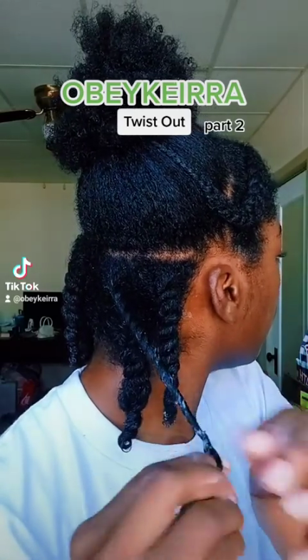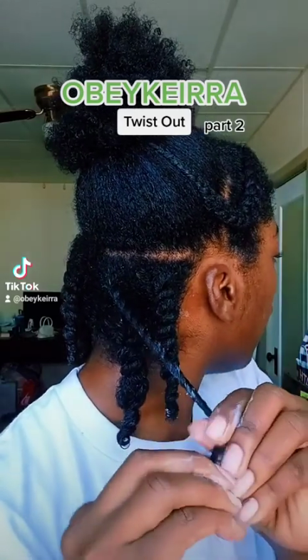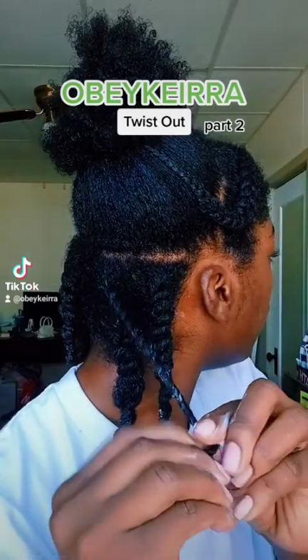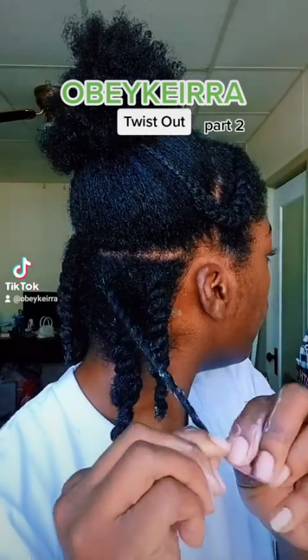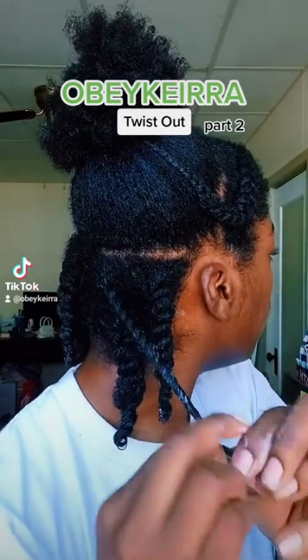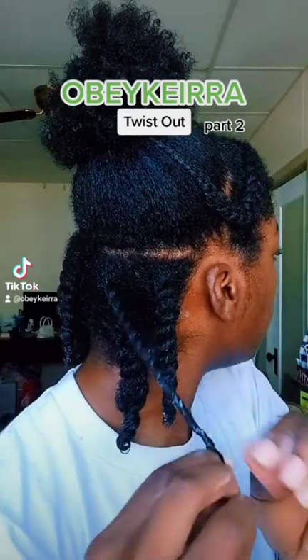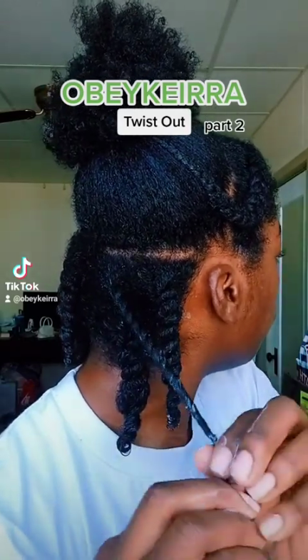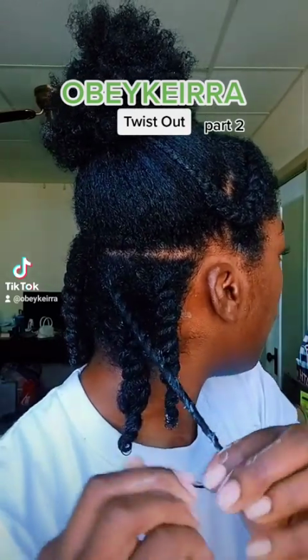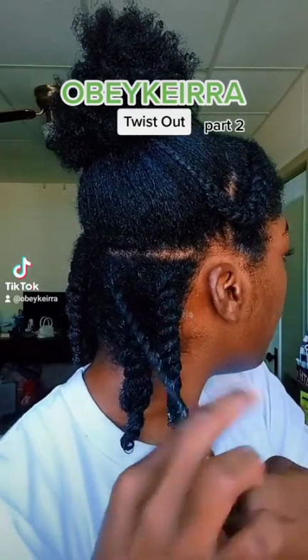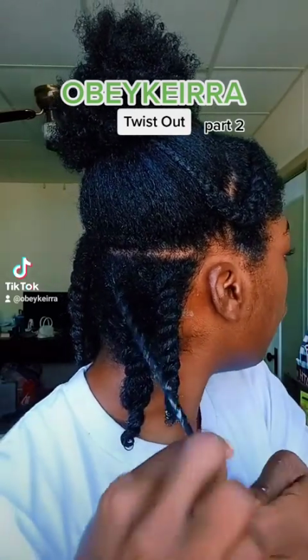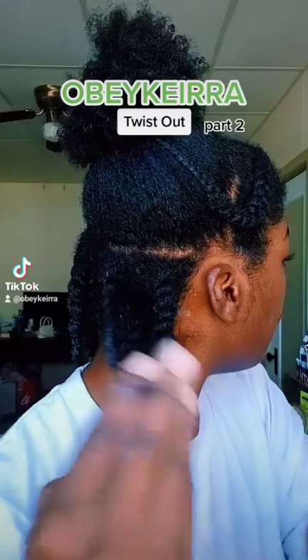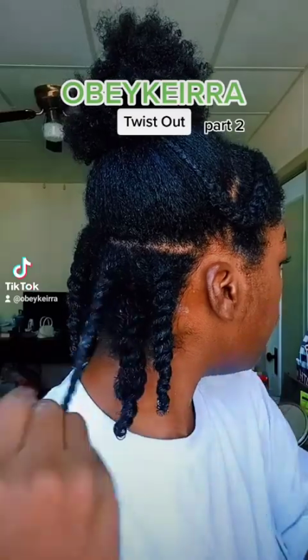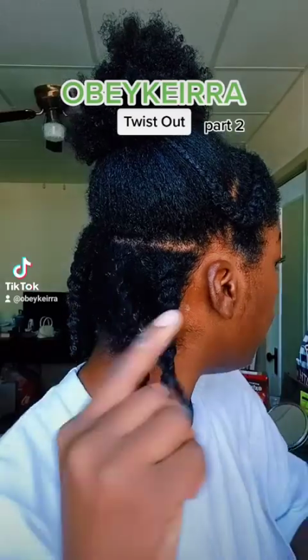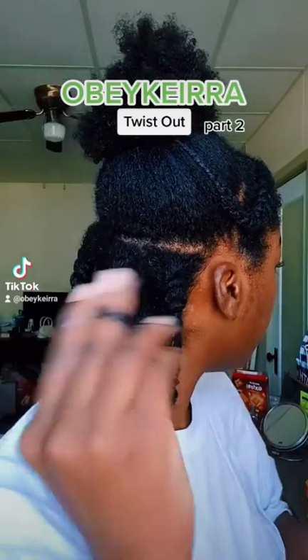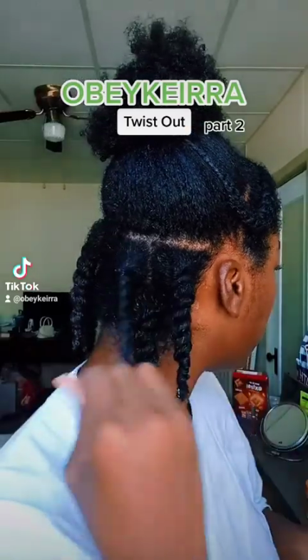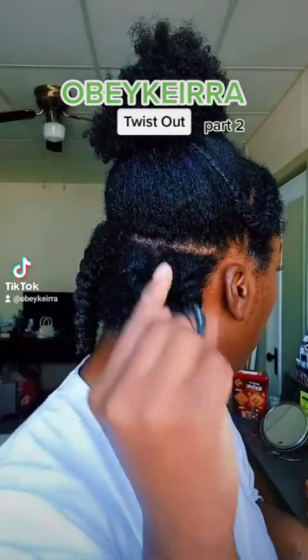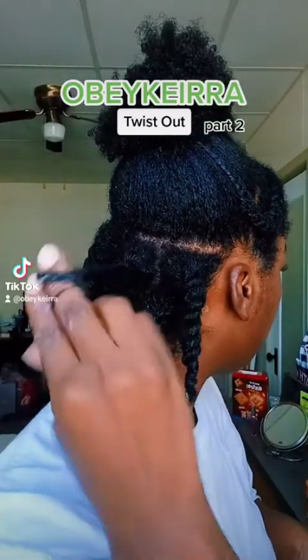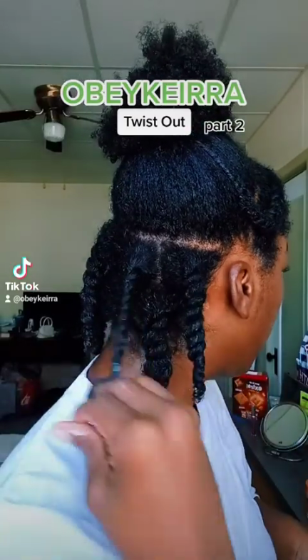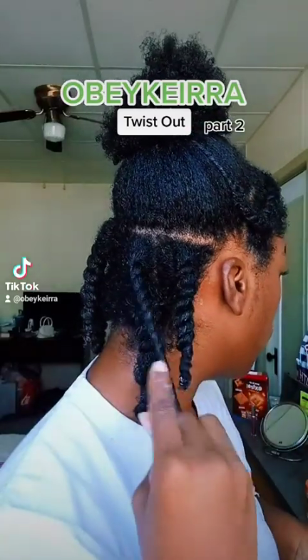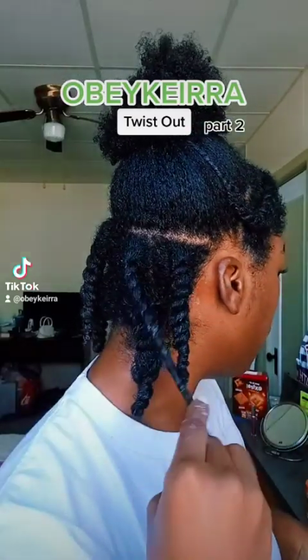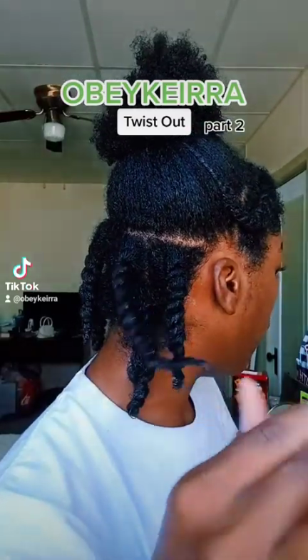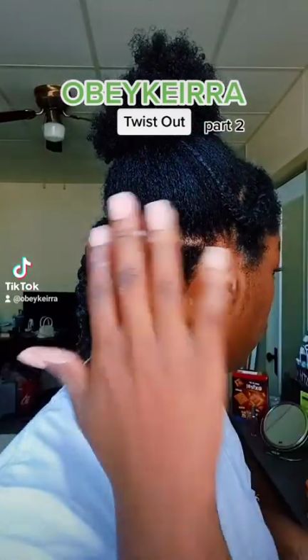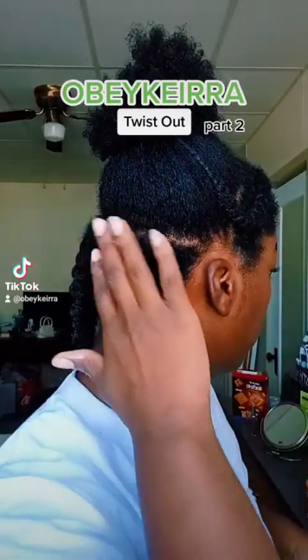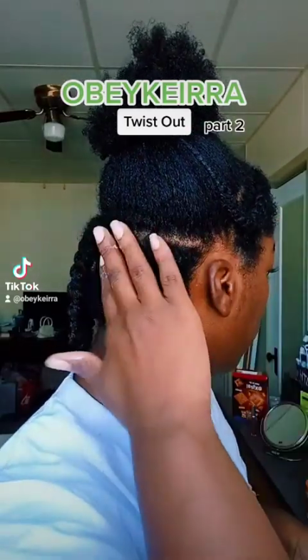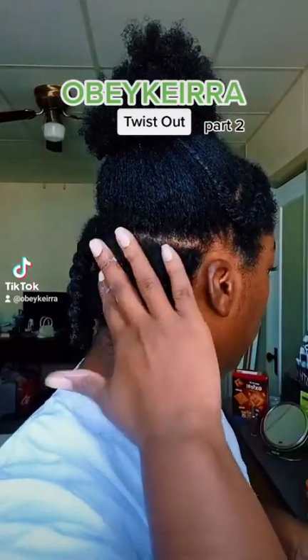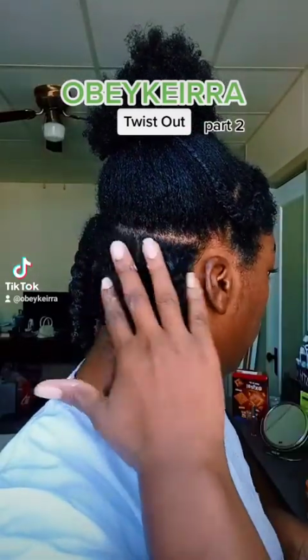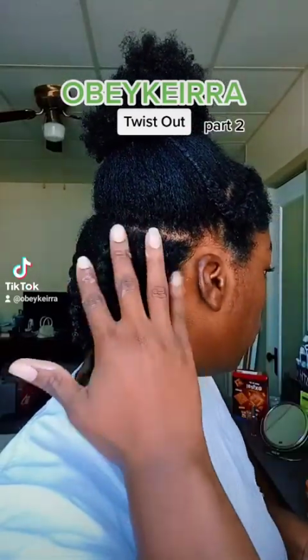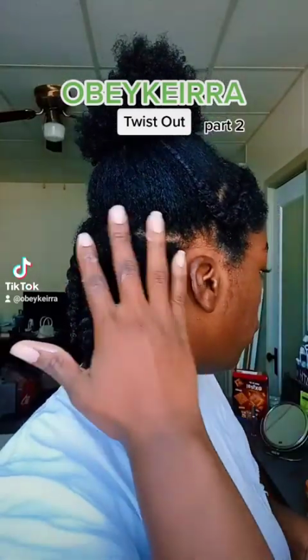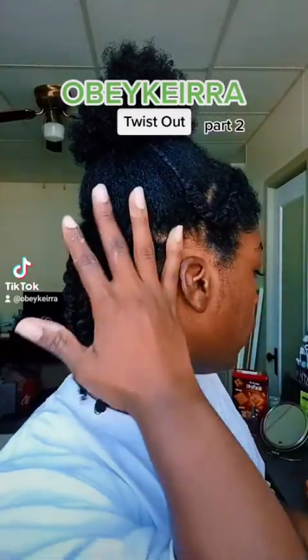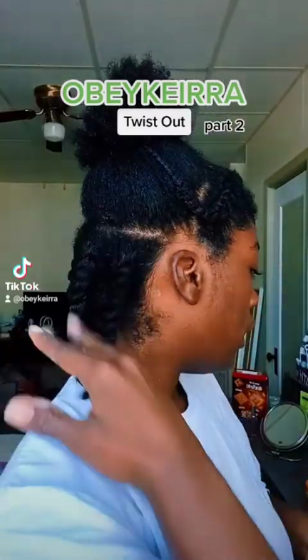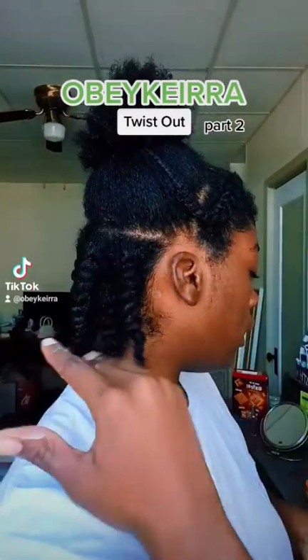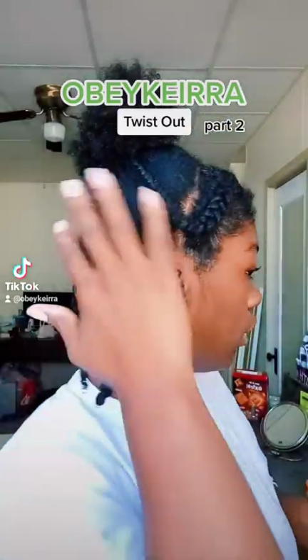At the end, you grab hair from the different sides so that it don't come down, and then you twist it like that.